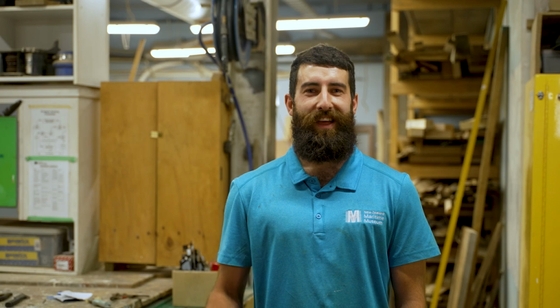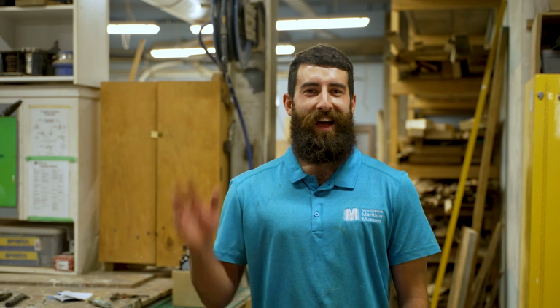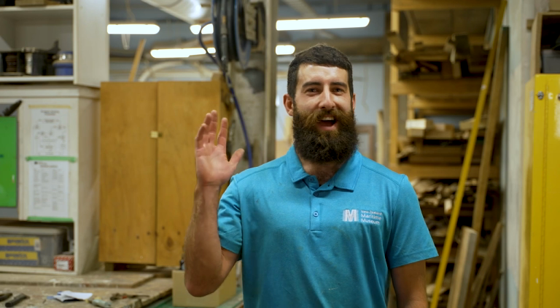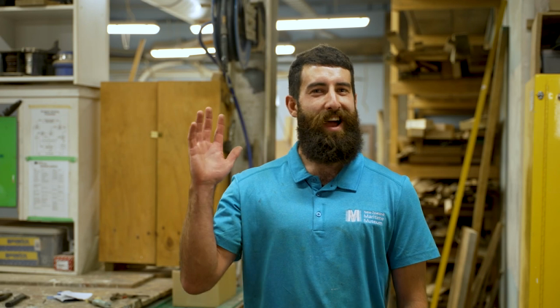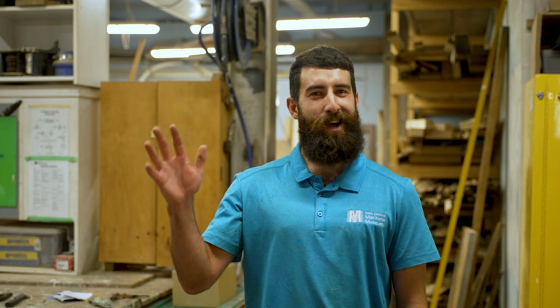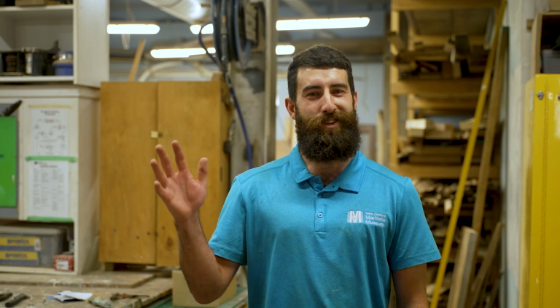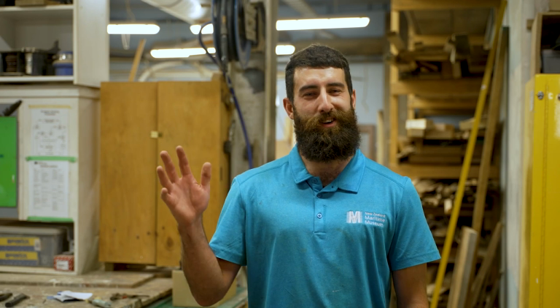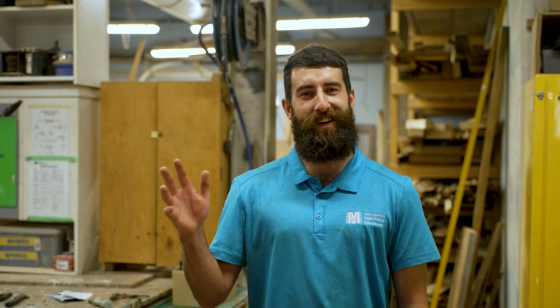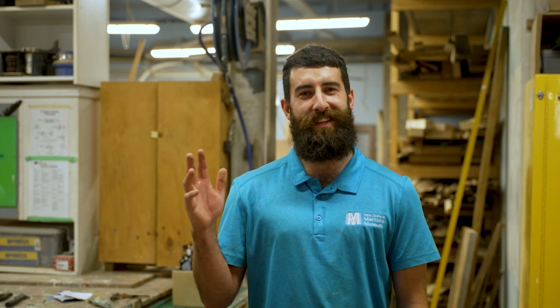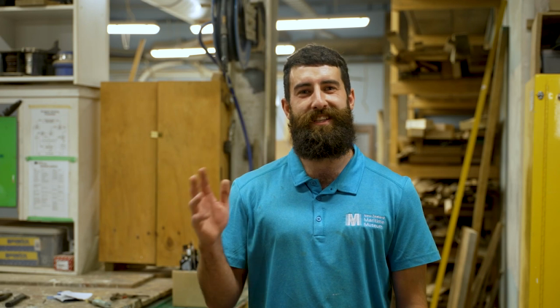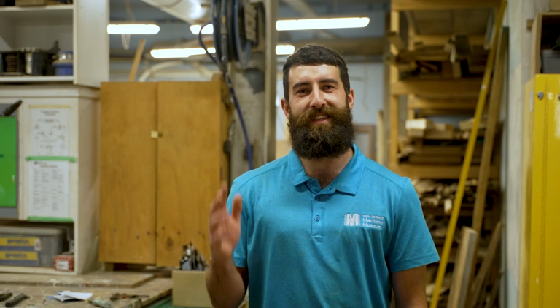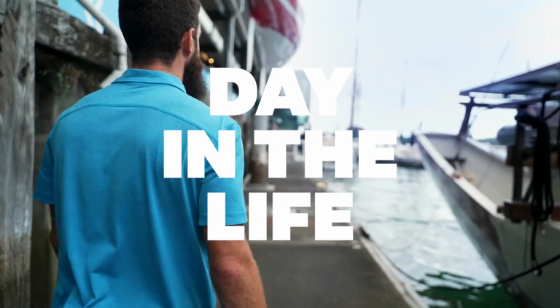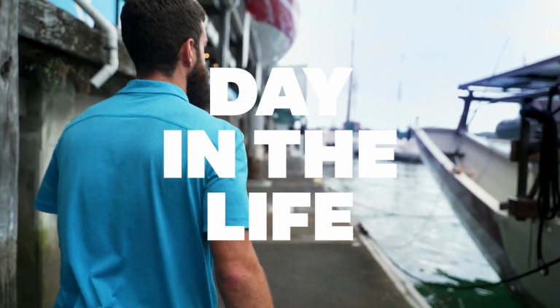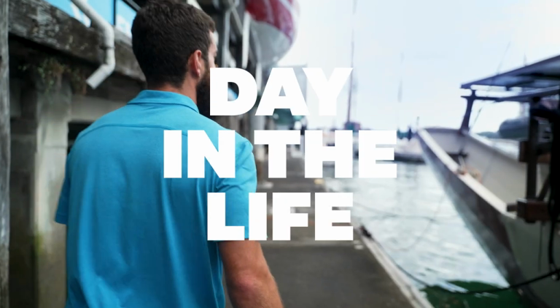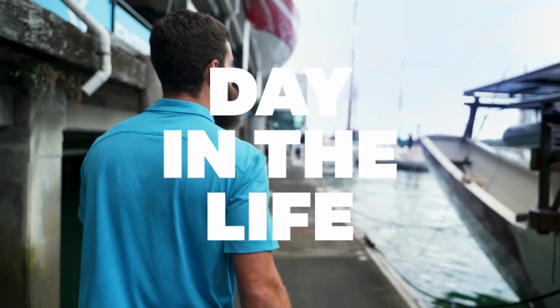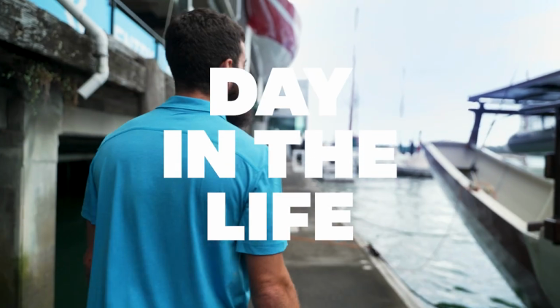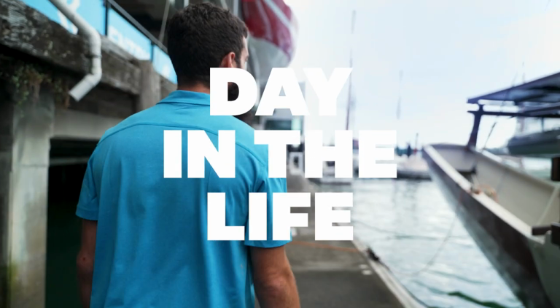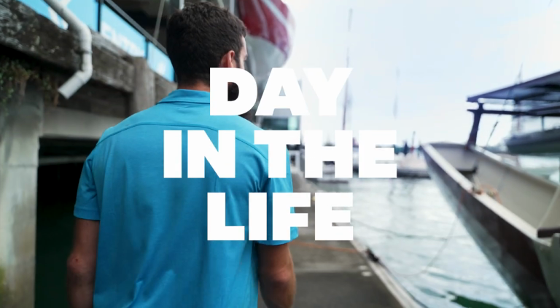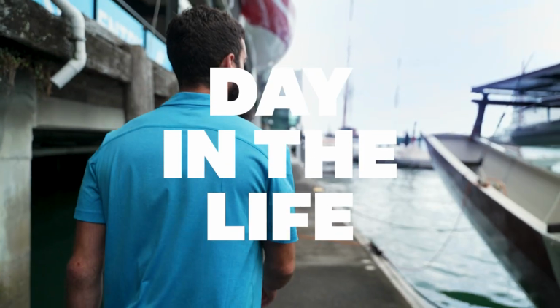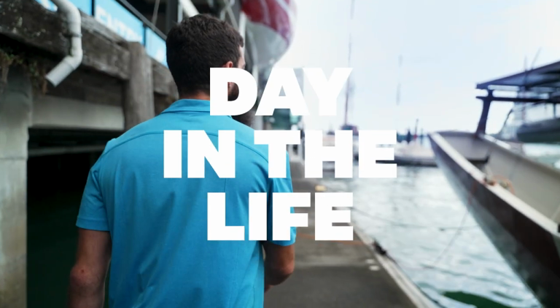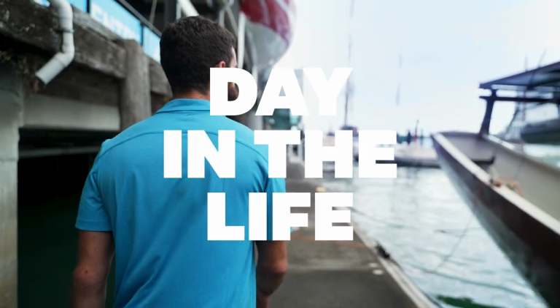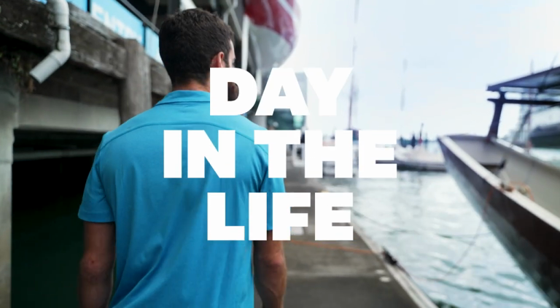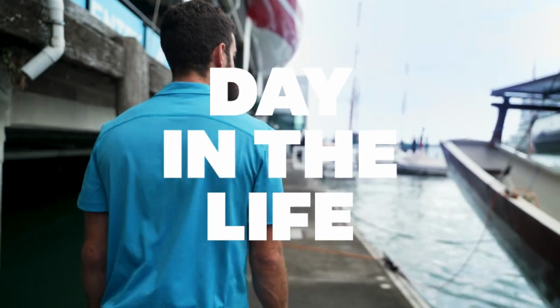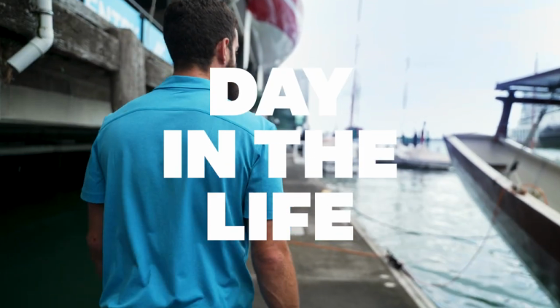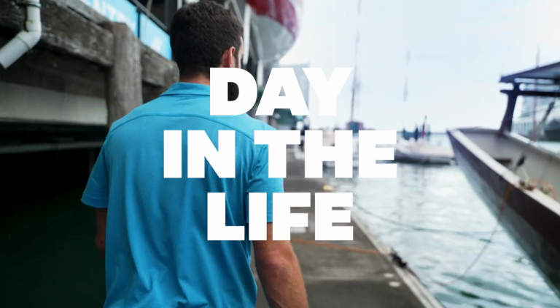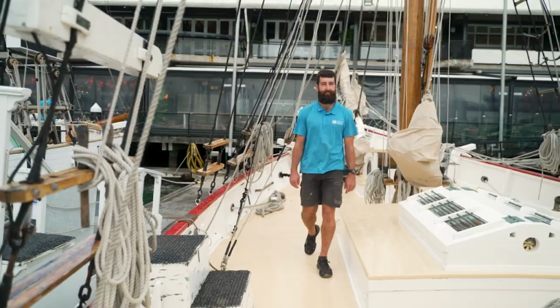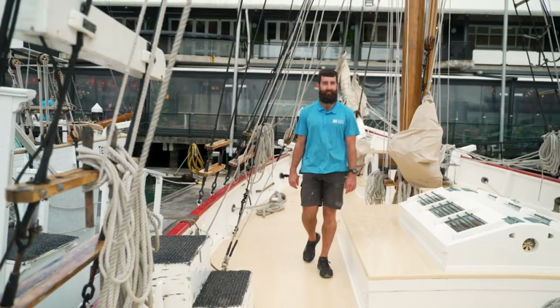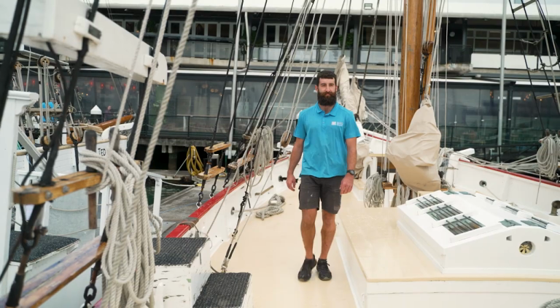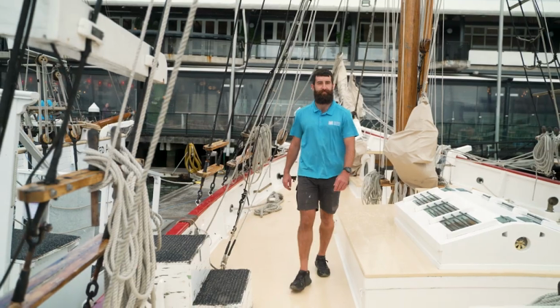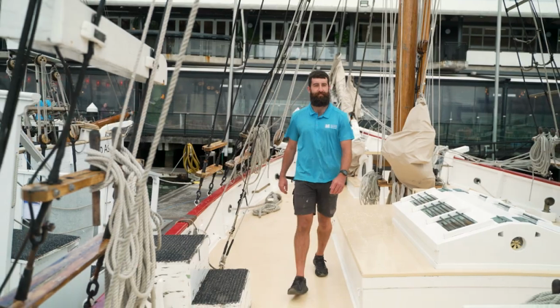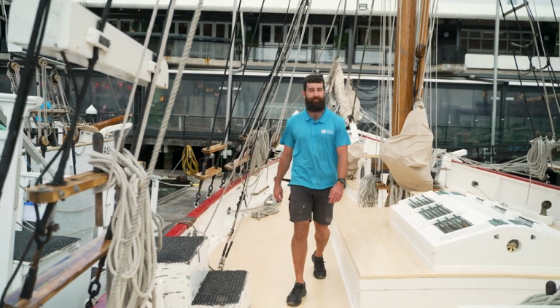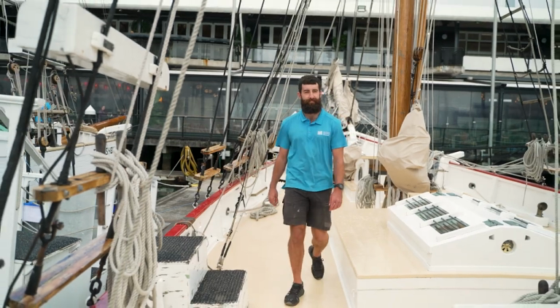Hi, I'm Joe and this is a day in the life of a shipwright at the New Zealand Maritime Museum. Come and have a look.